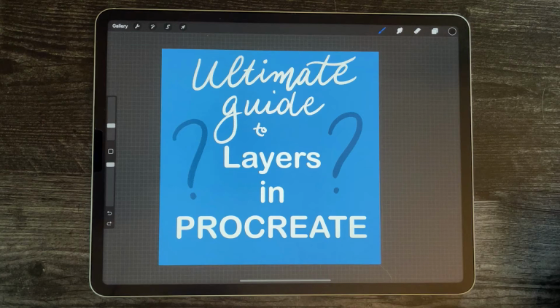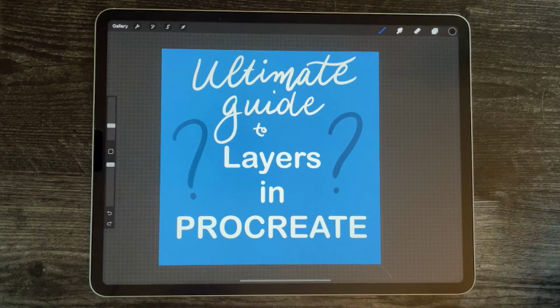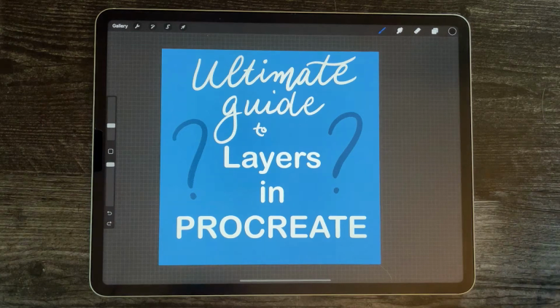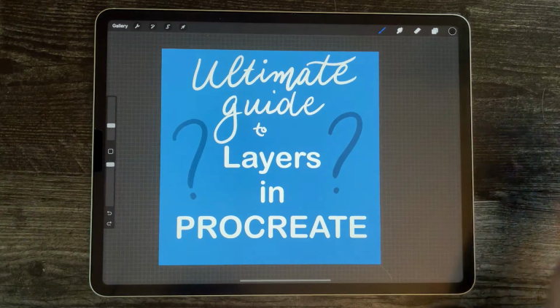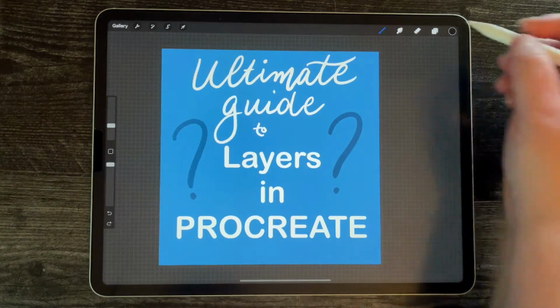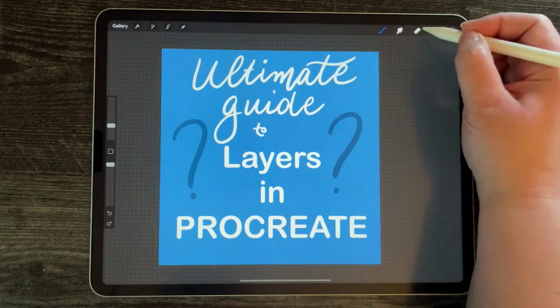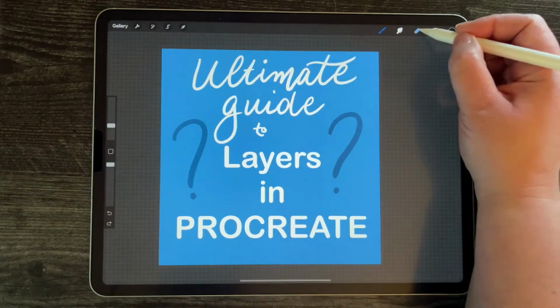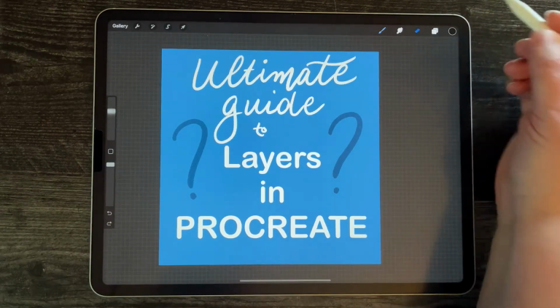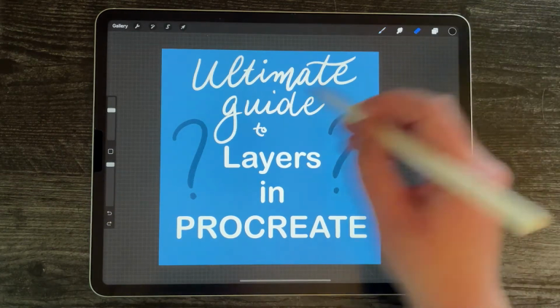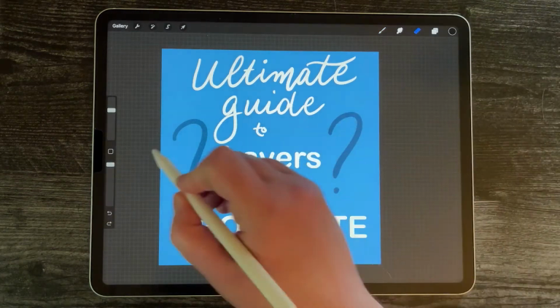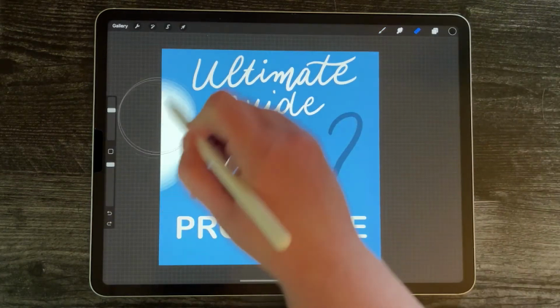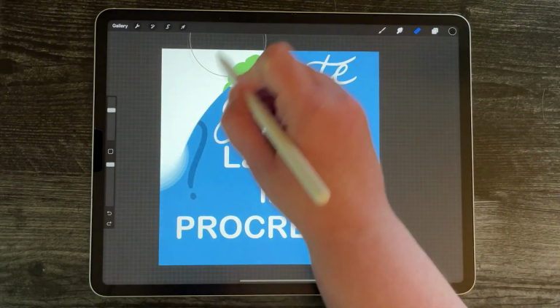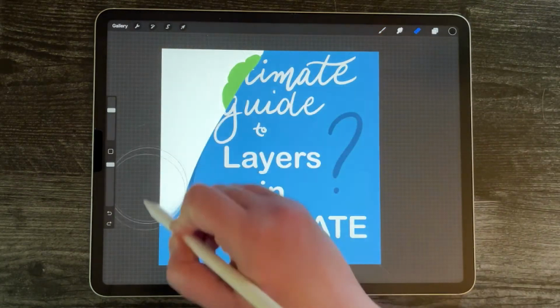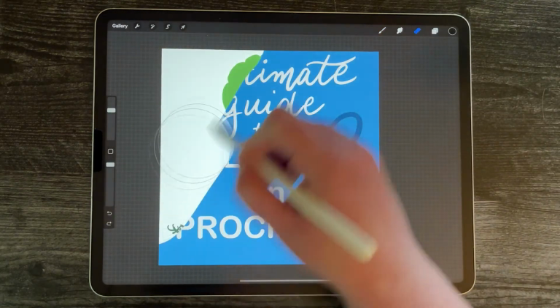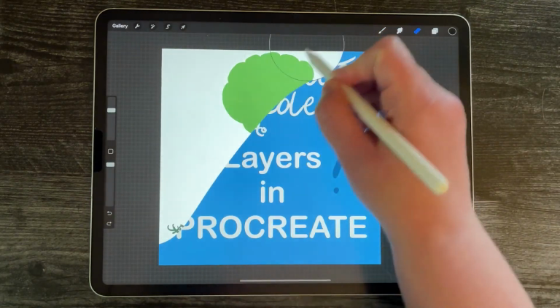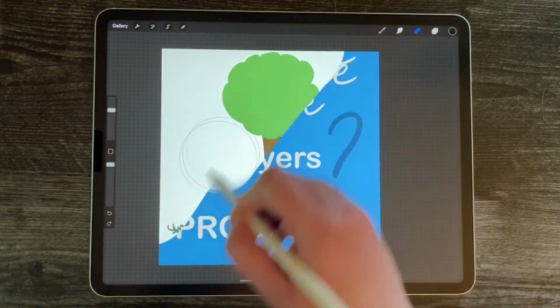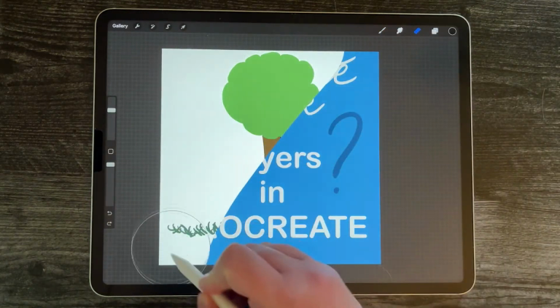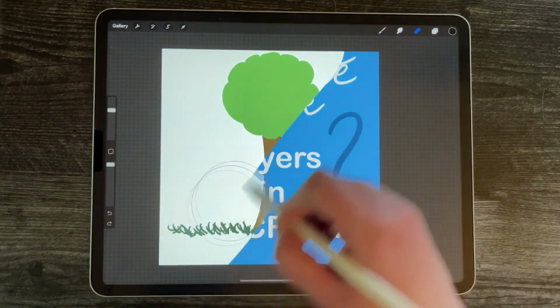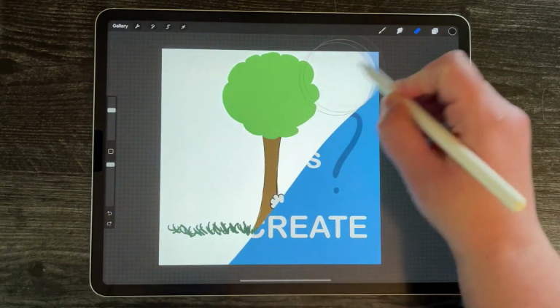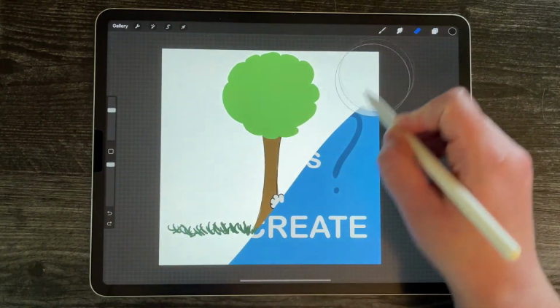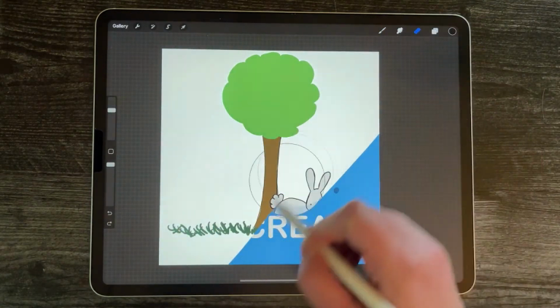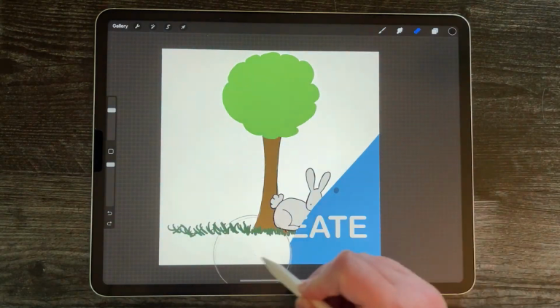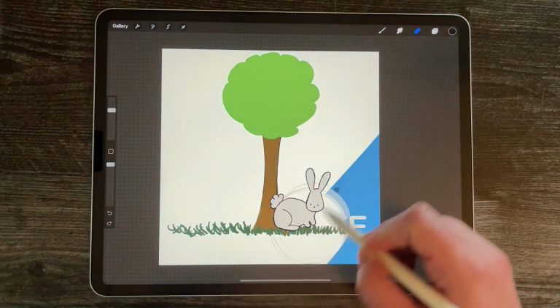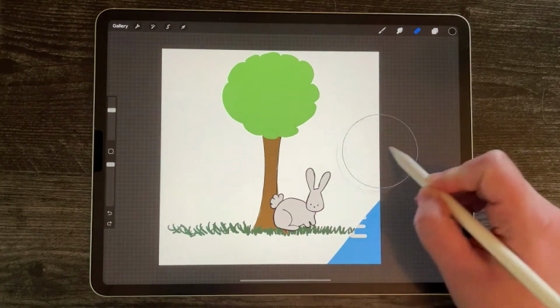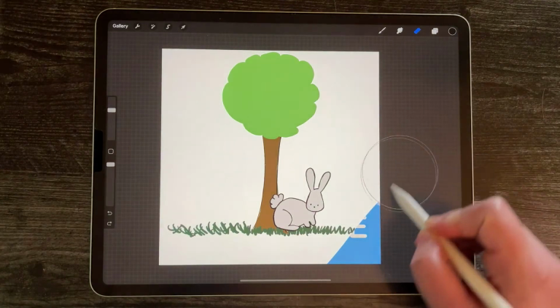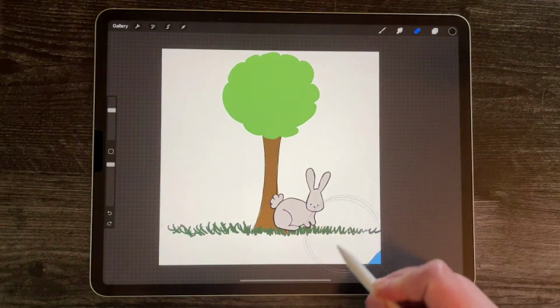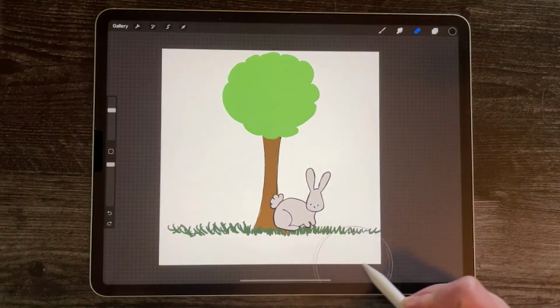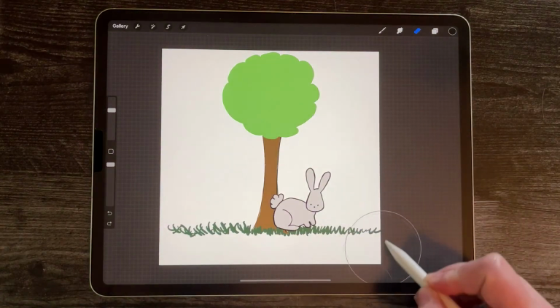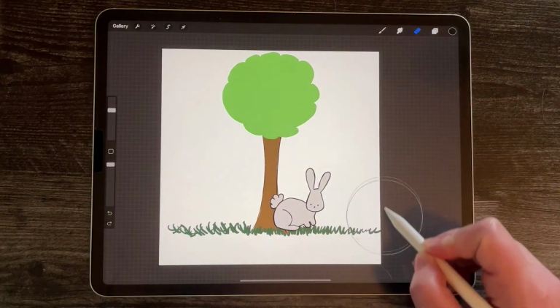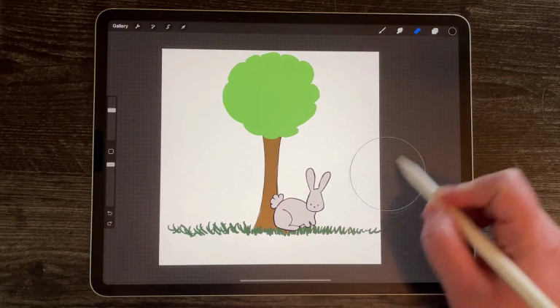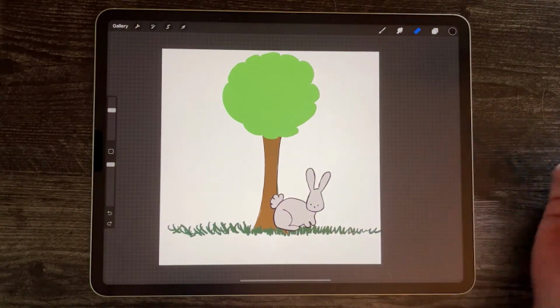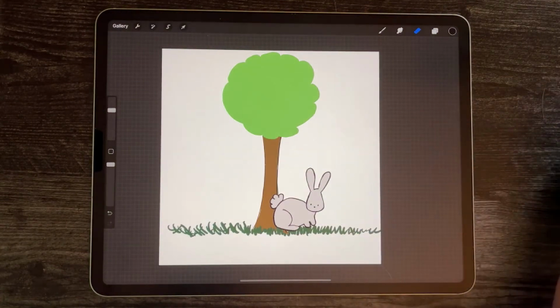Hi there, Merlina here with APenOutOfPurpose.com and today I'm going to show you how to use layers with a simple drawing.